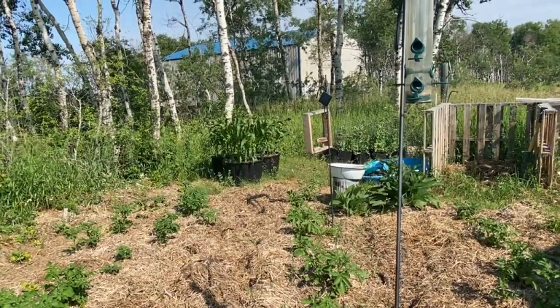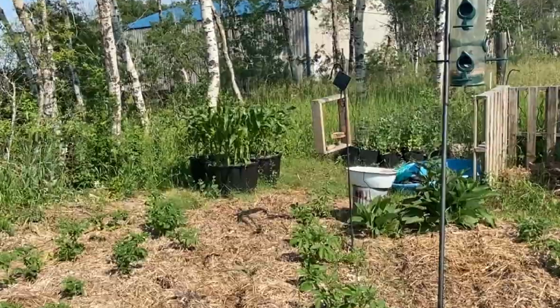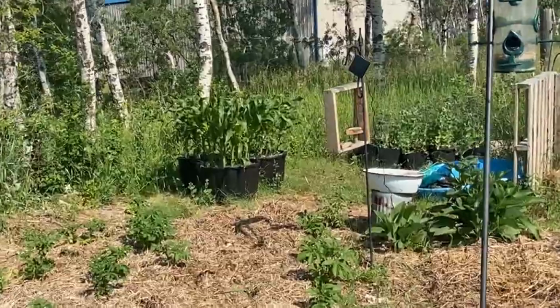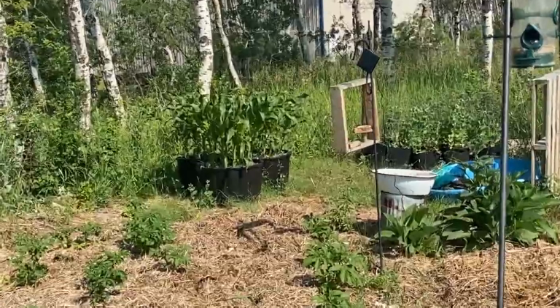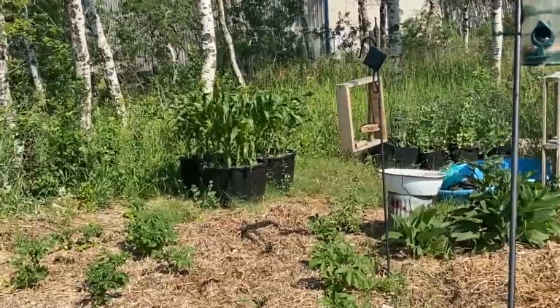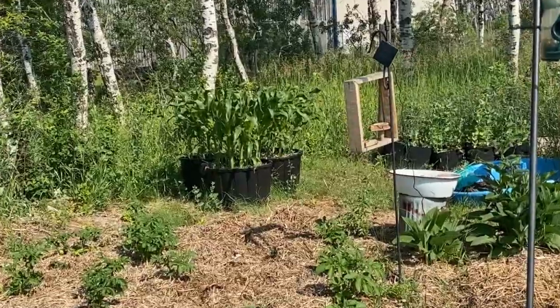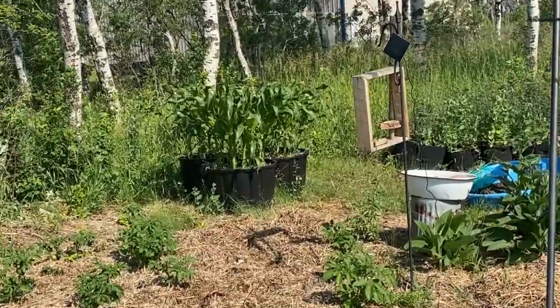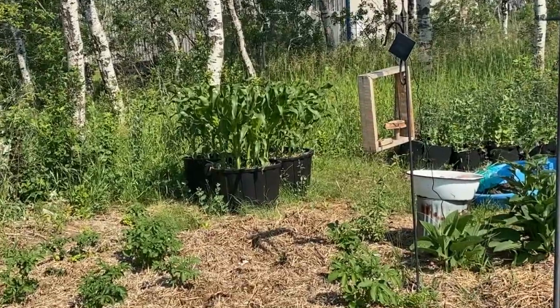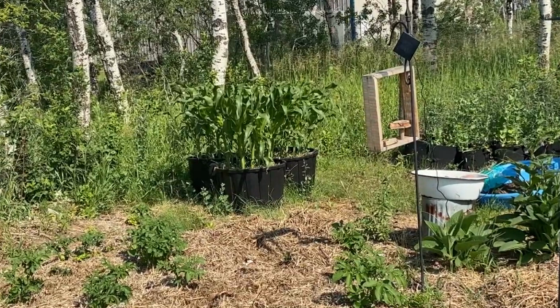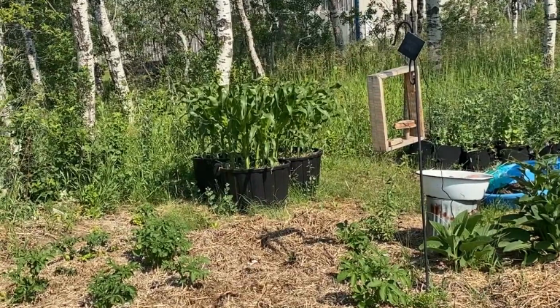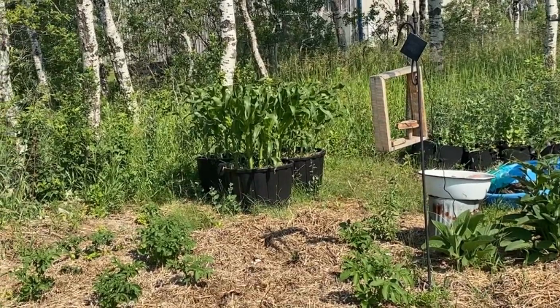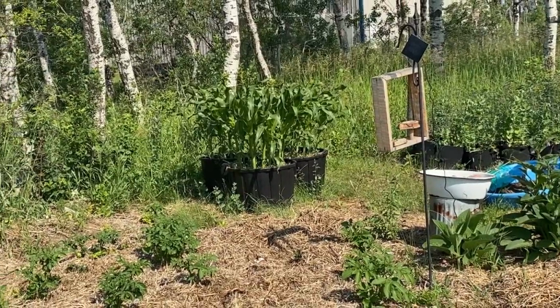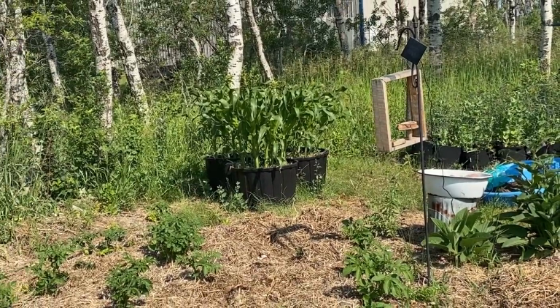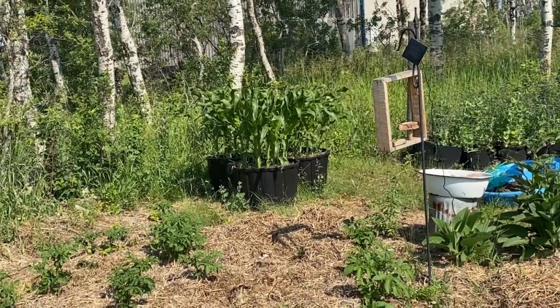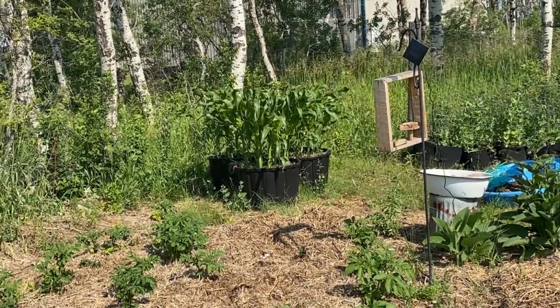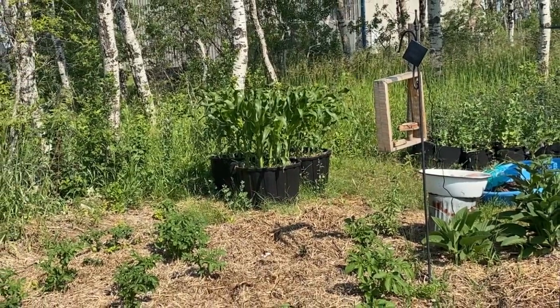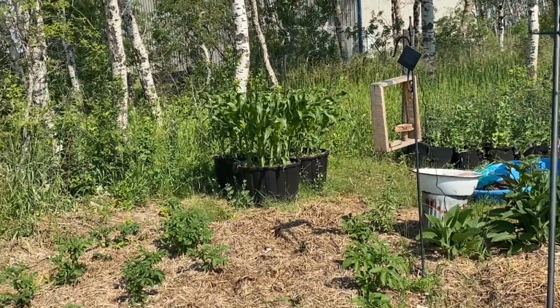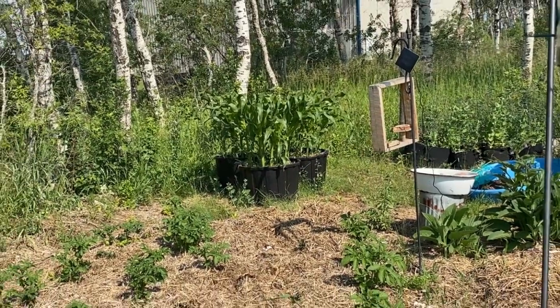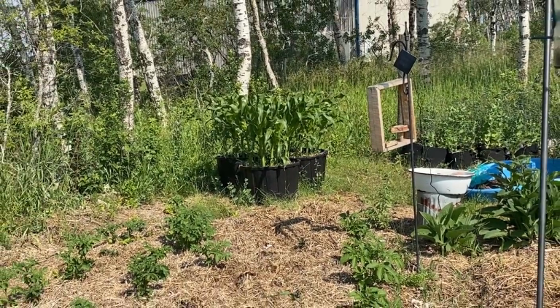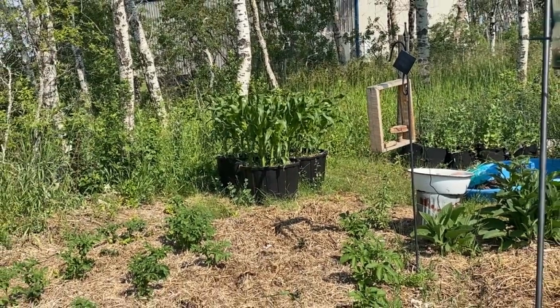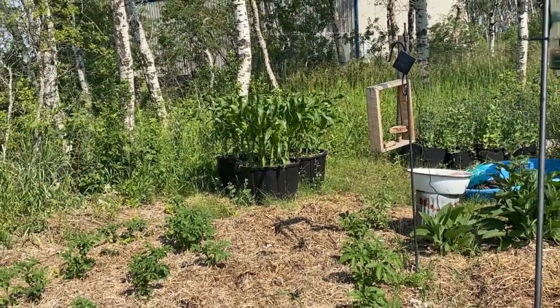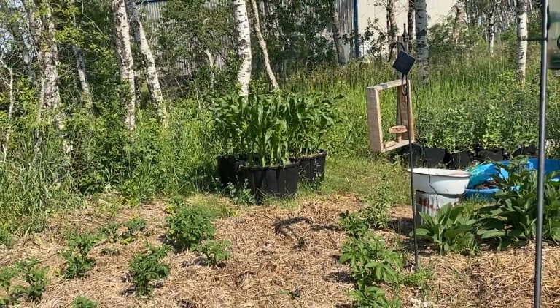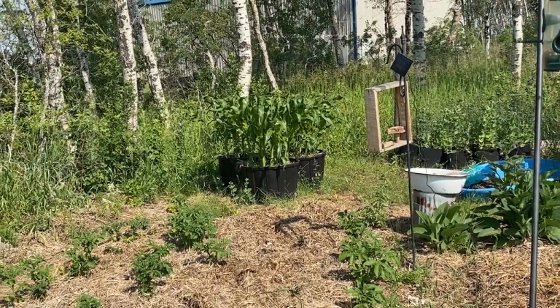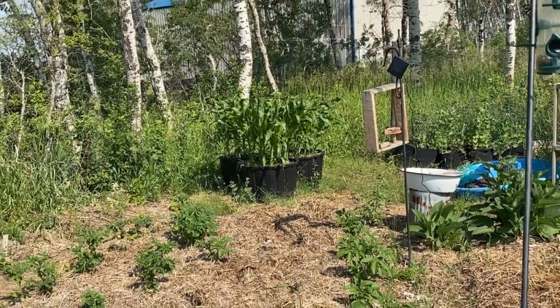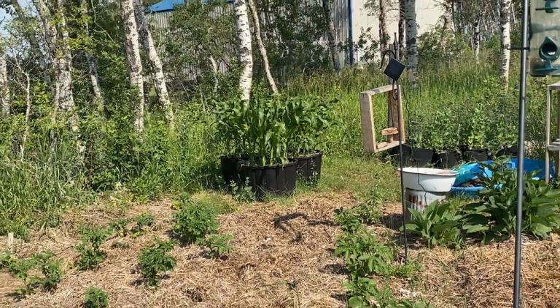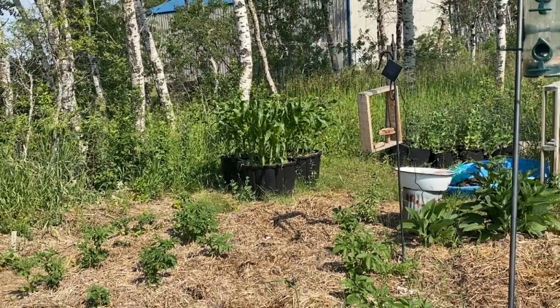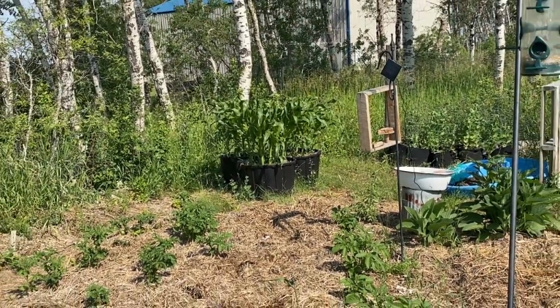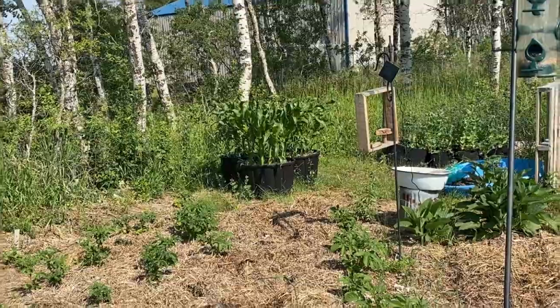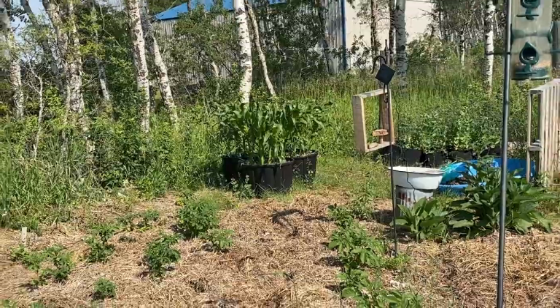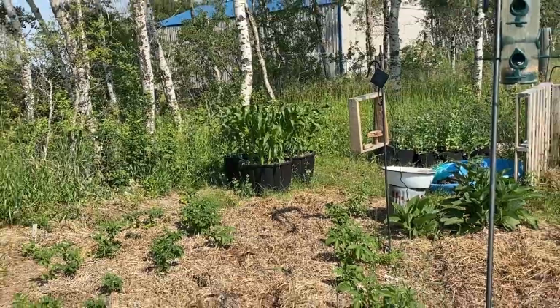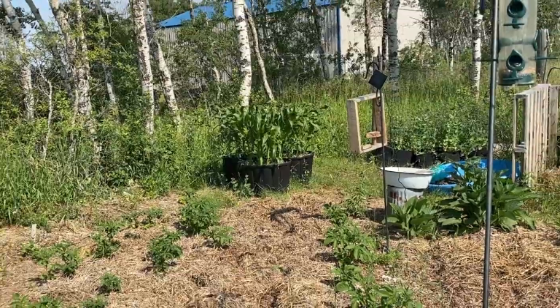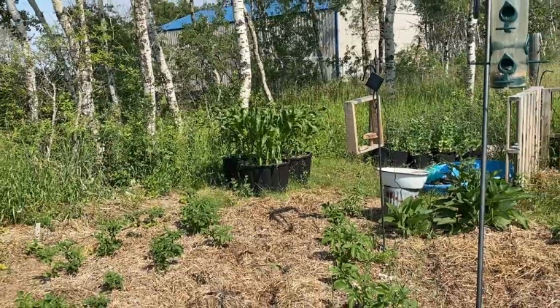There's the corn in the background — we'll be heading over there to measure it up and see how it's doing. As you can see, it's looking pretty good.